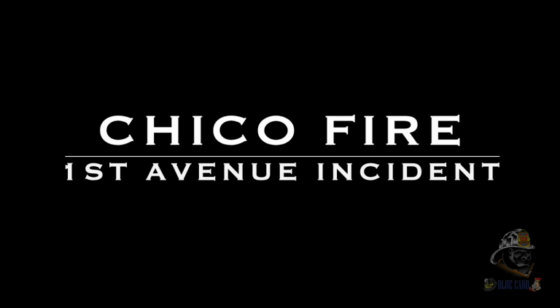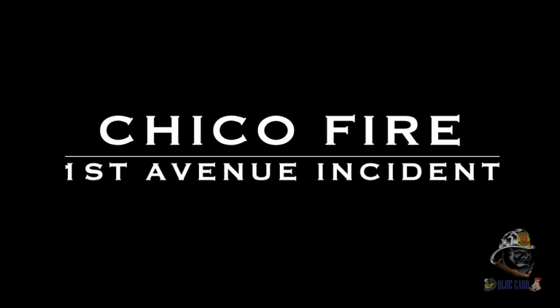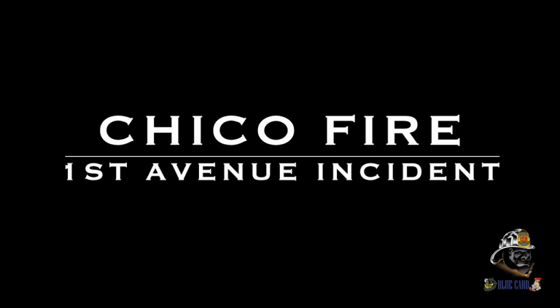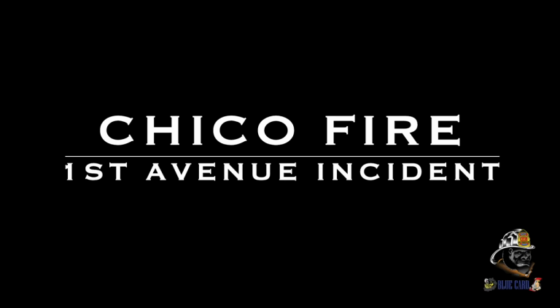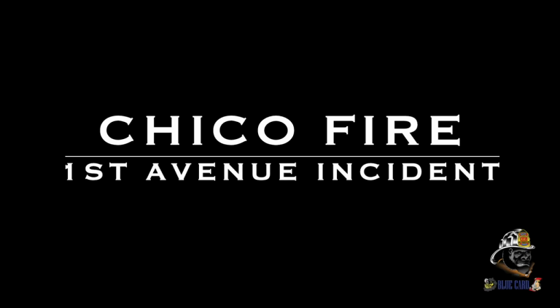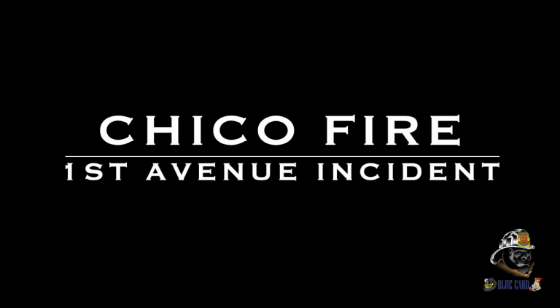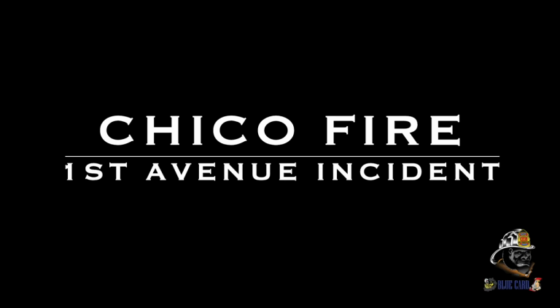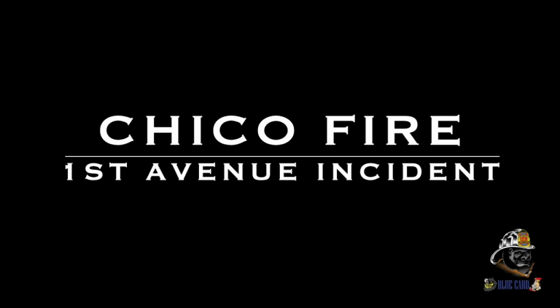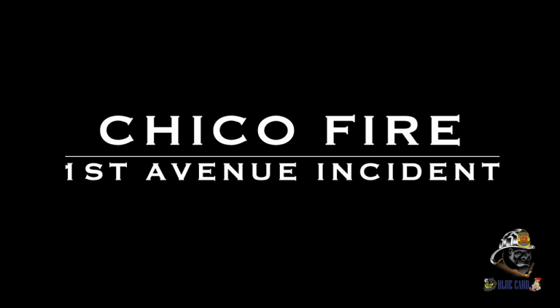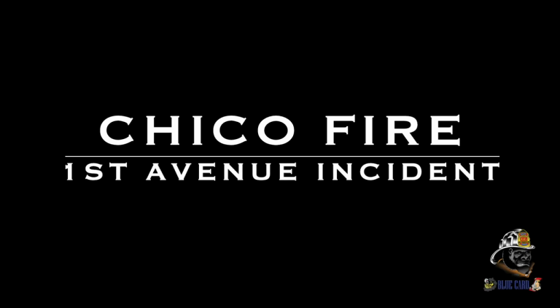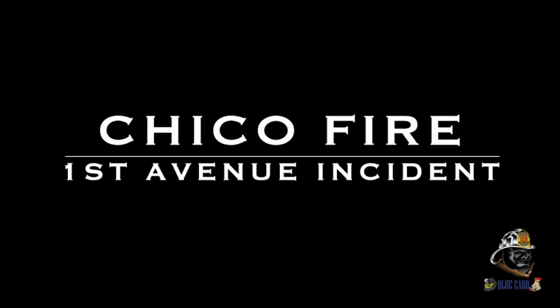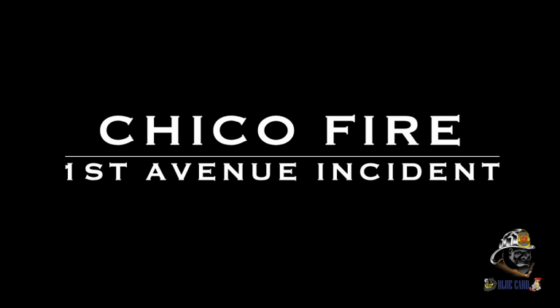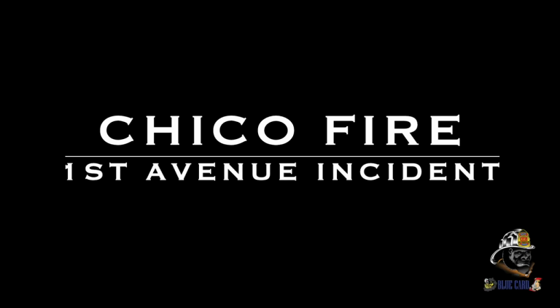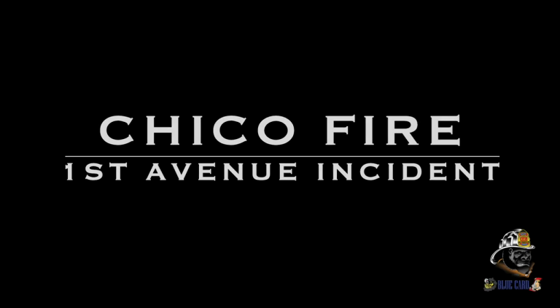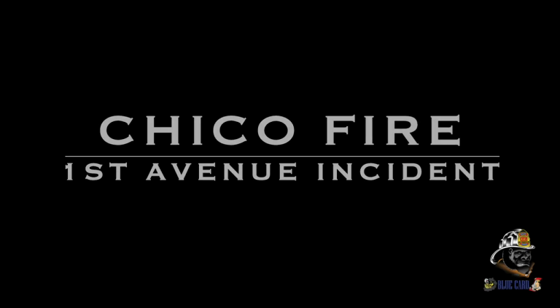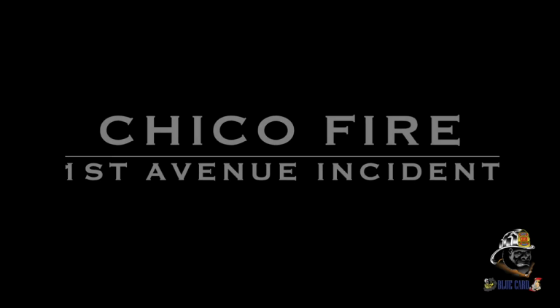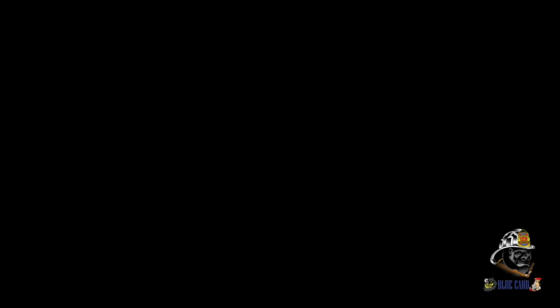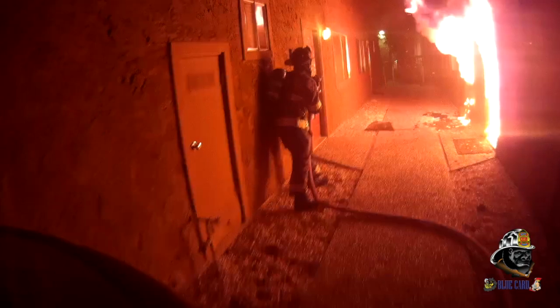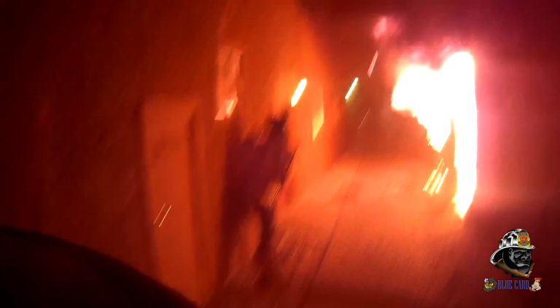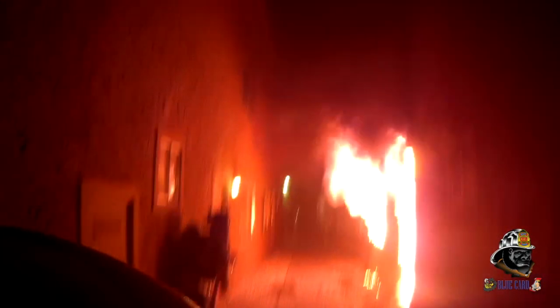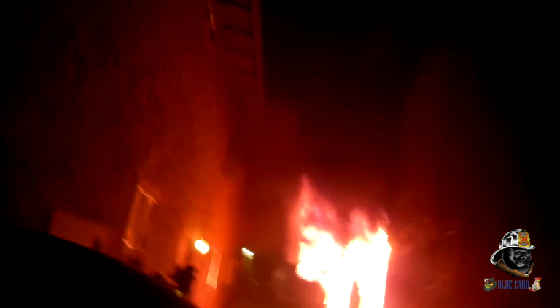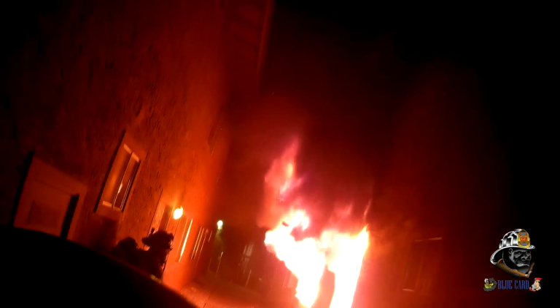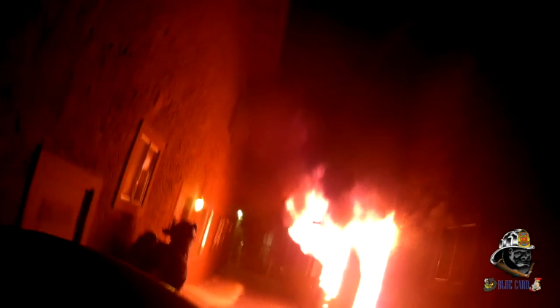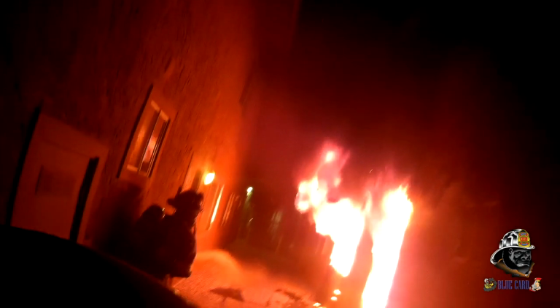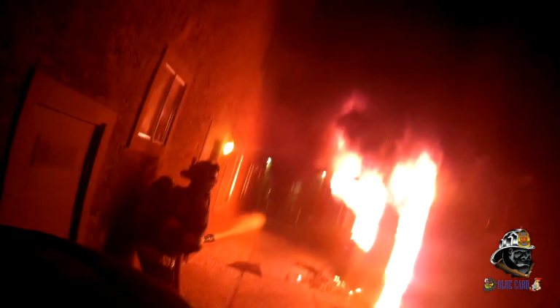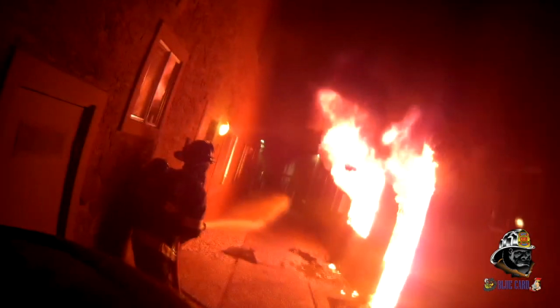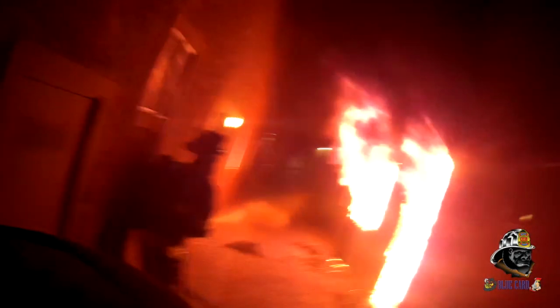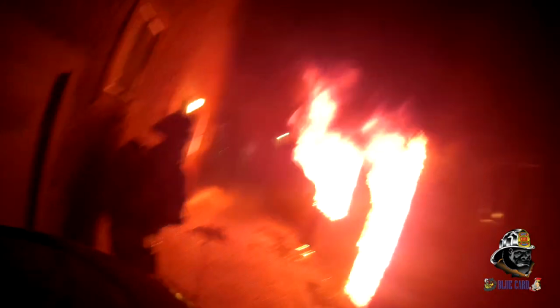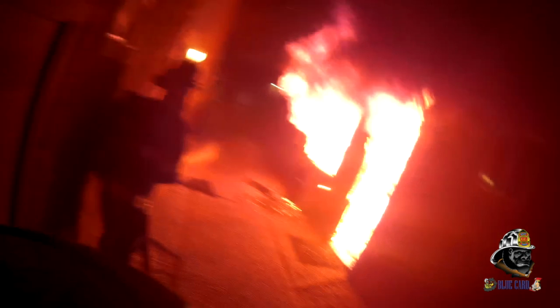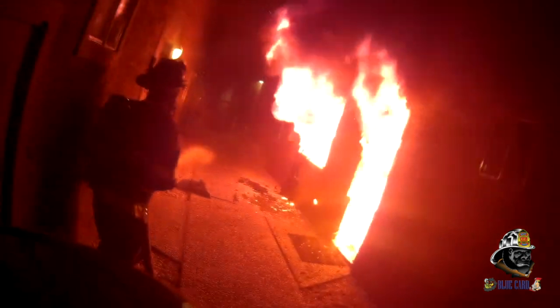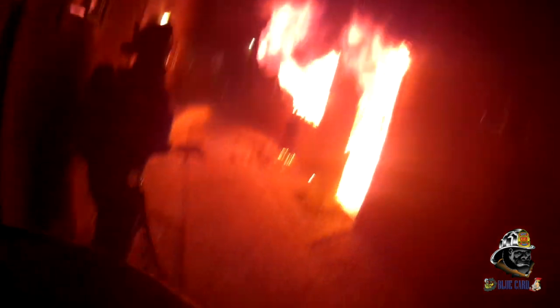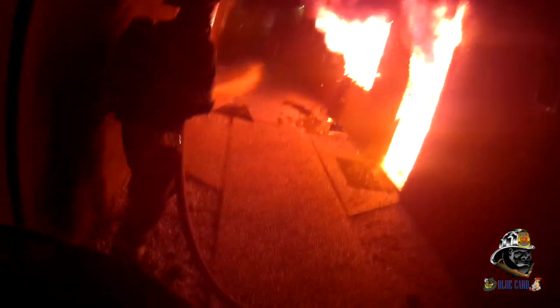TK units, structure fire, 642 West First.